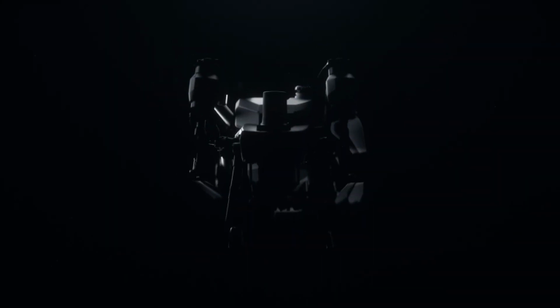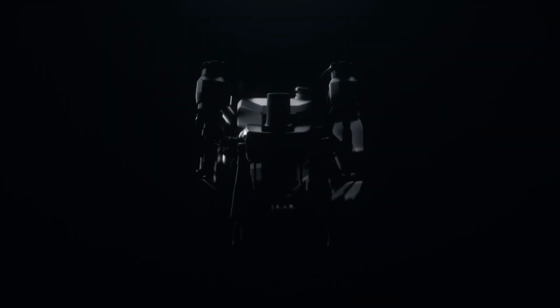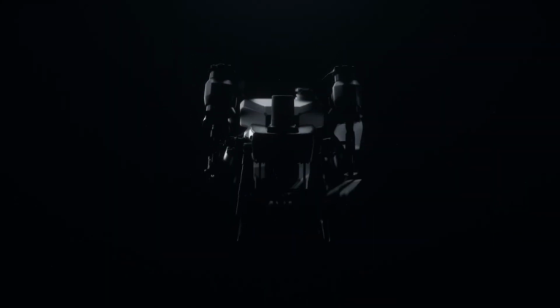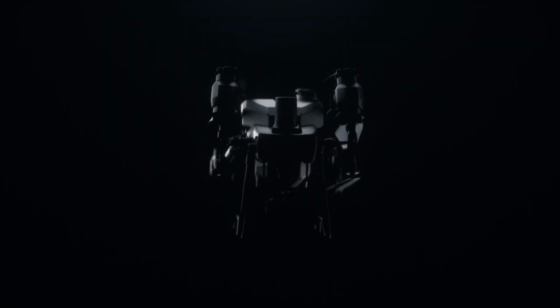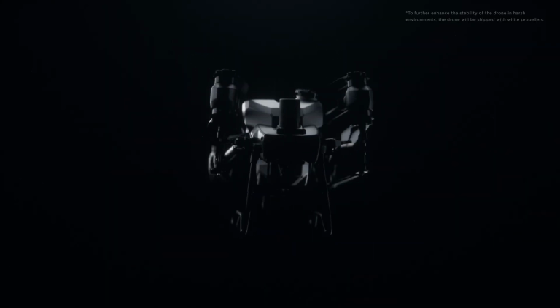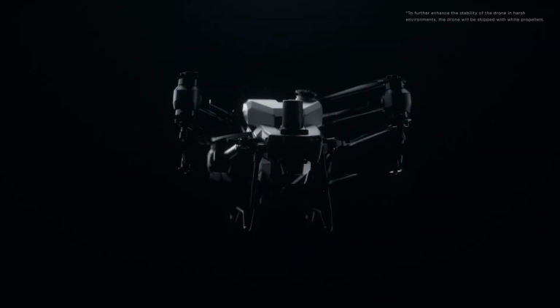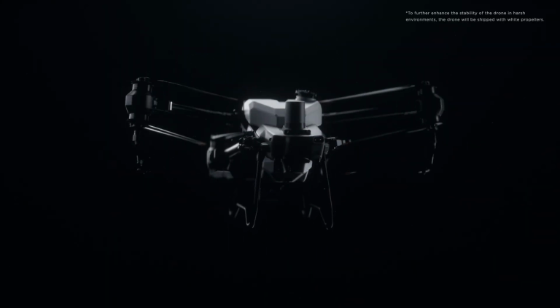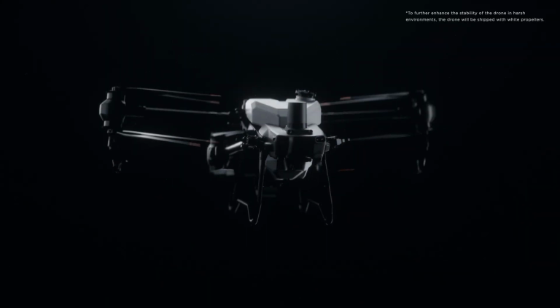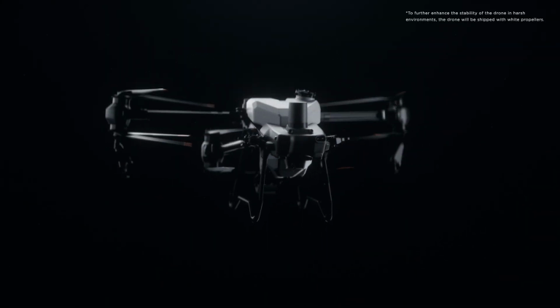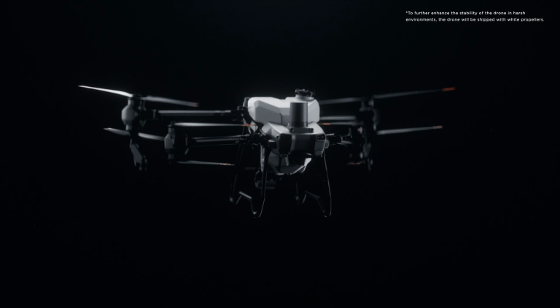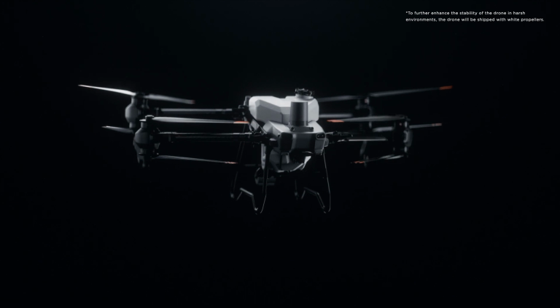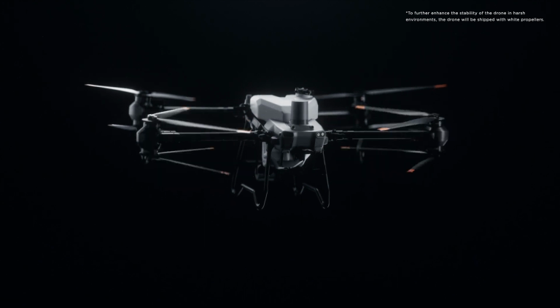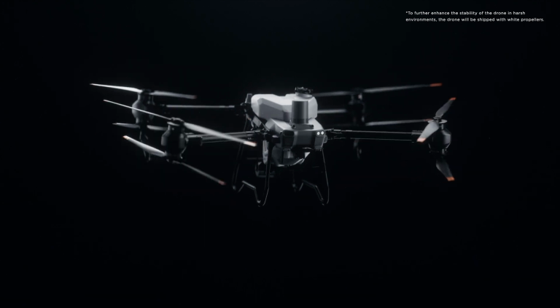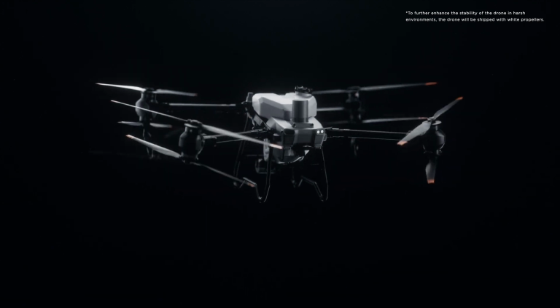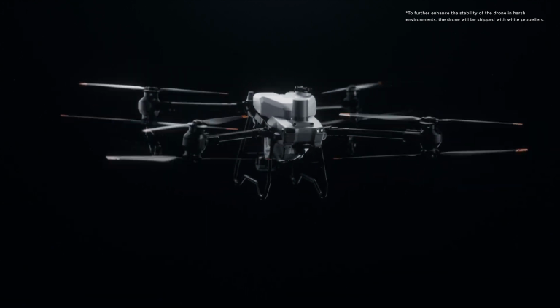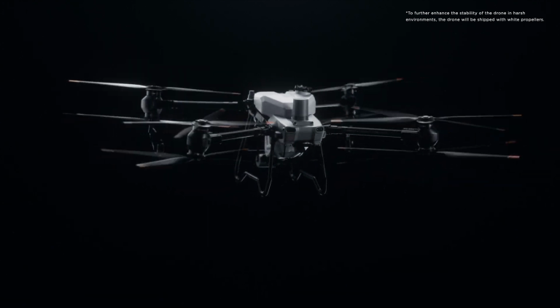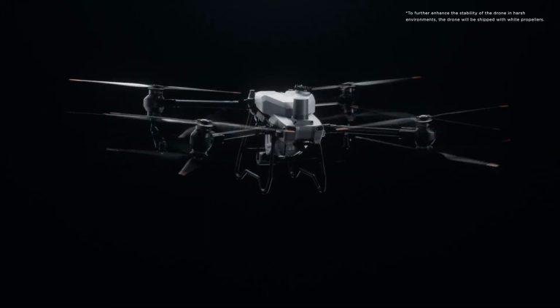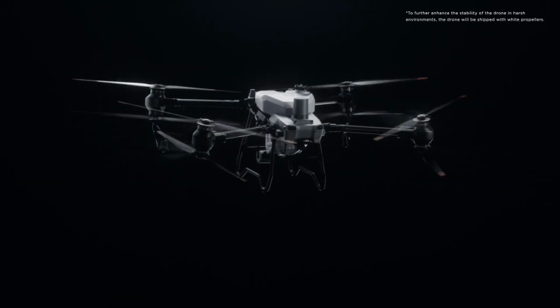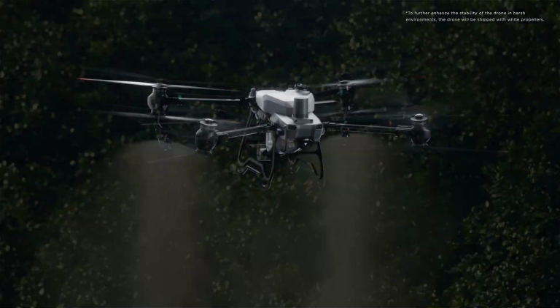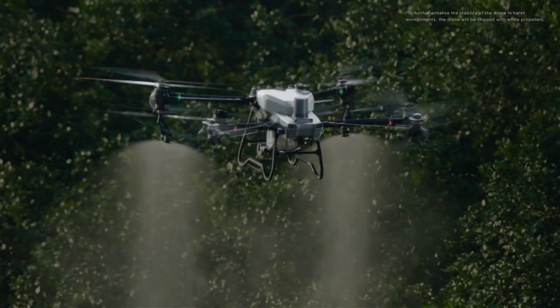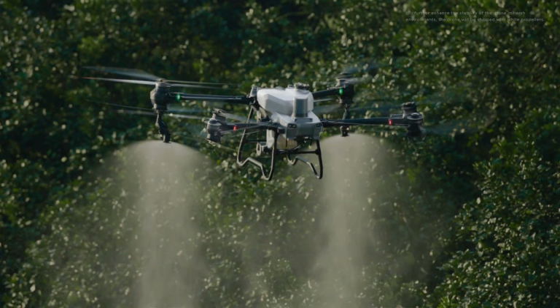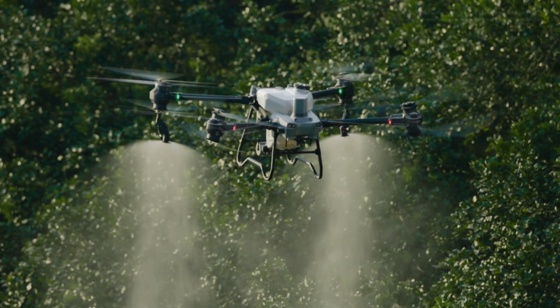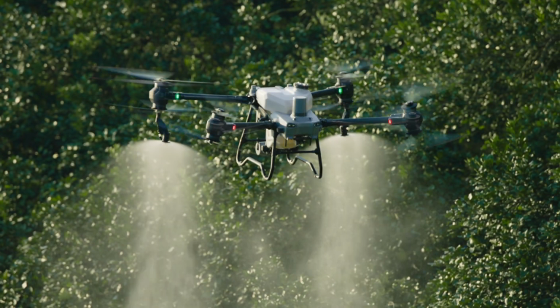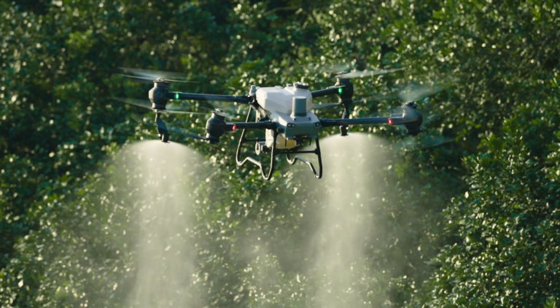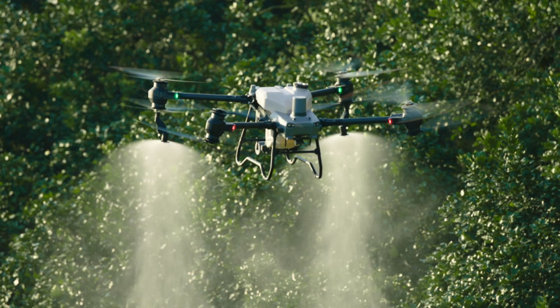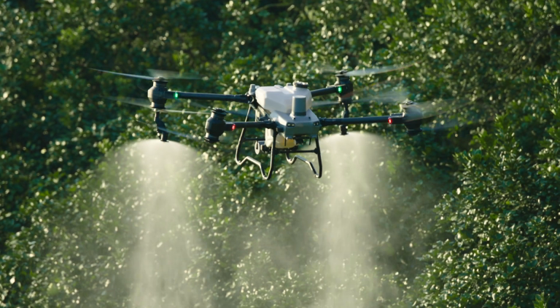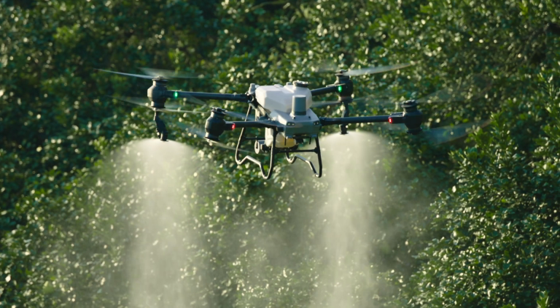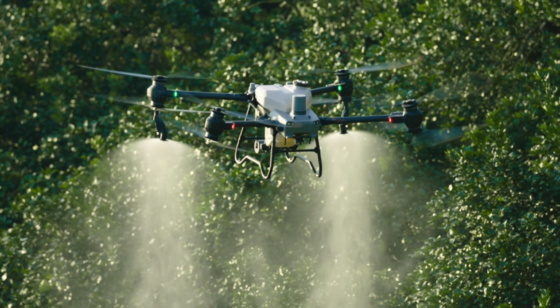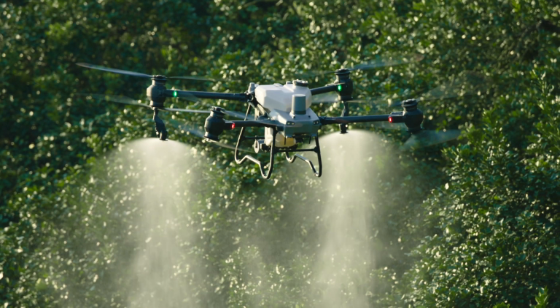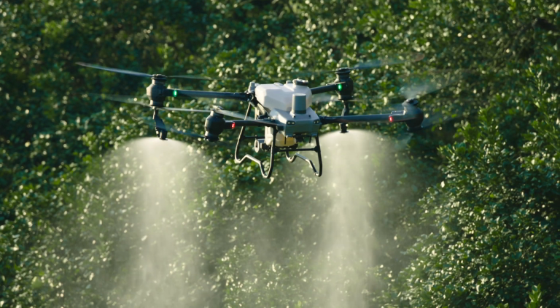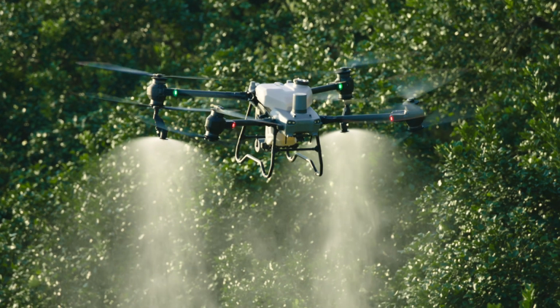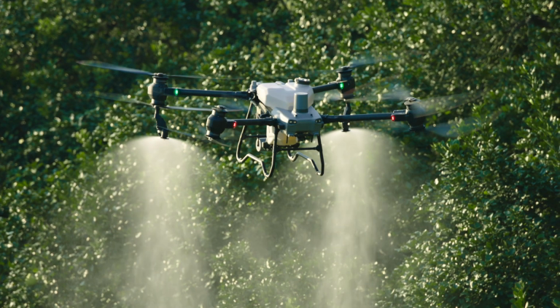Ready. Steady. Go. Meet the brand new DJI Agras T50.